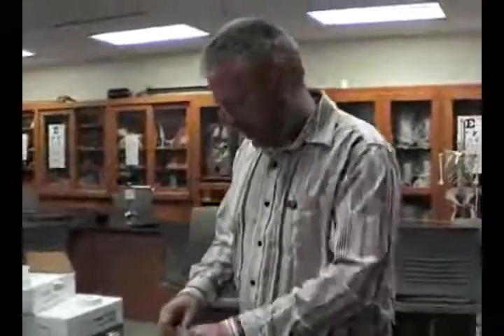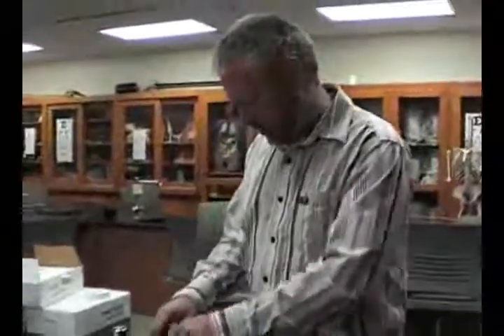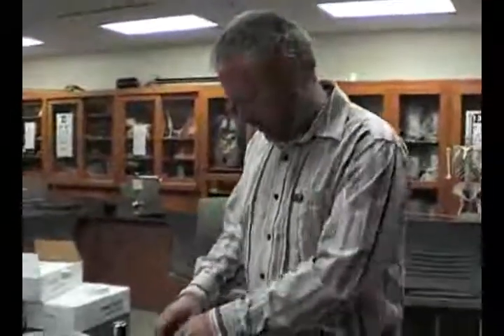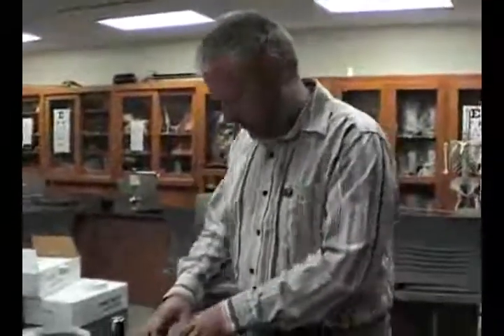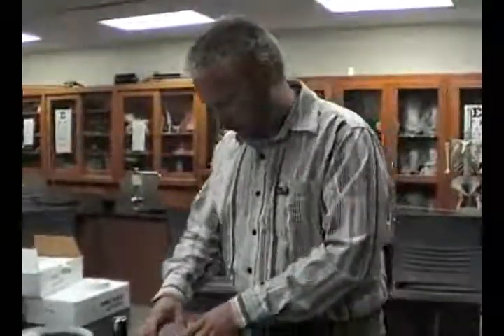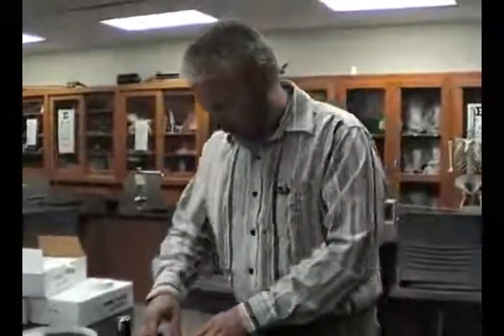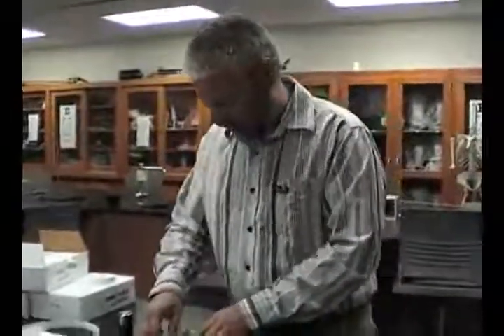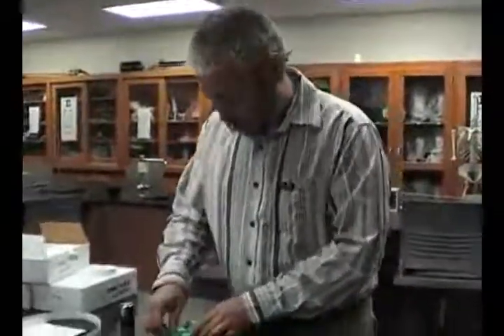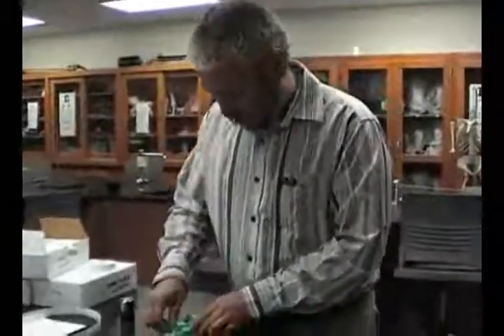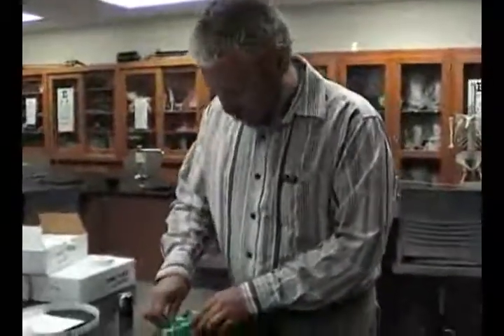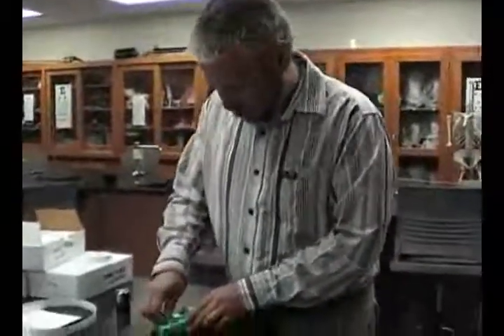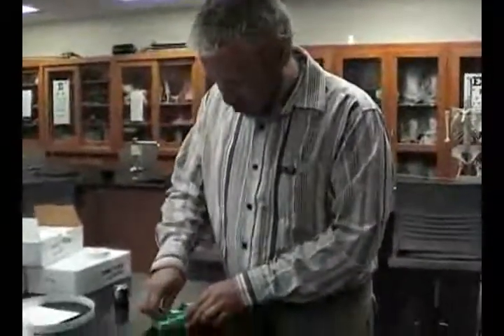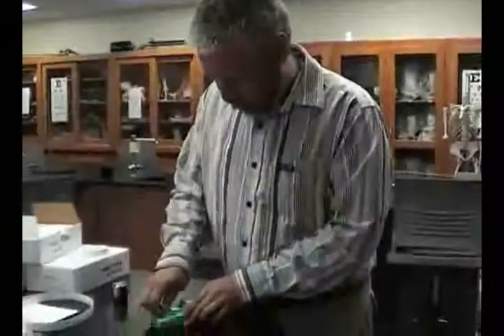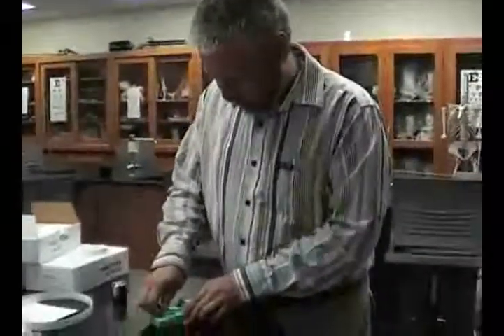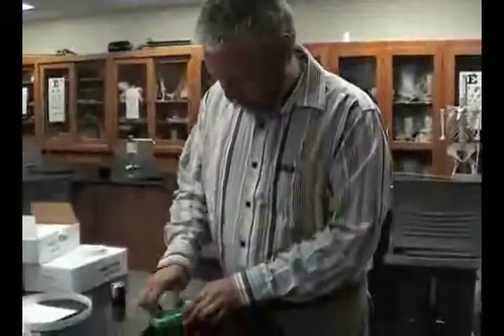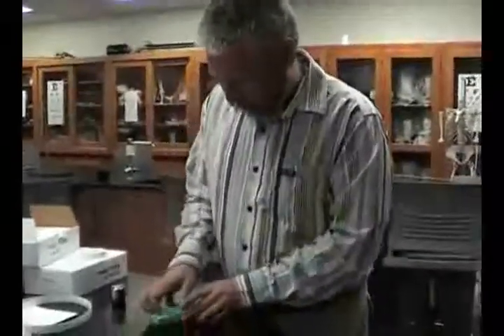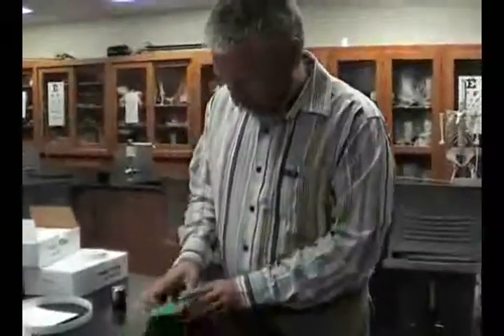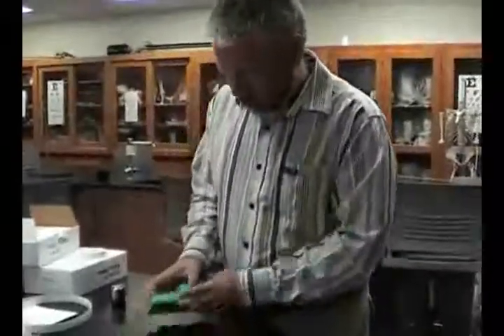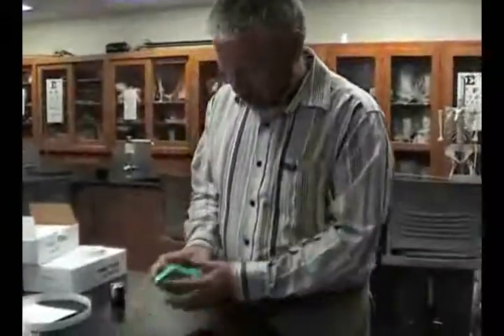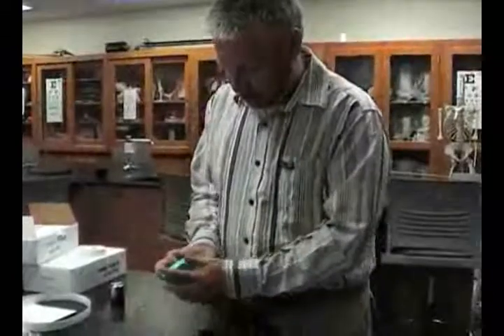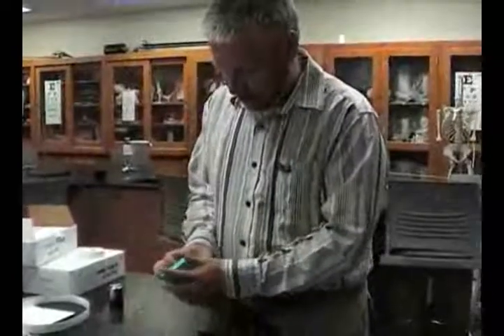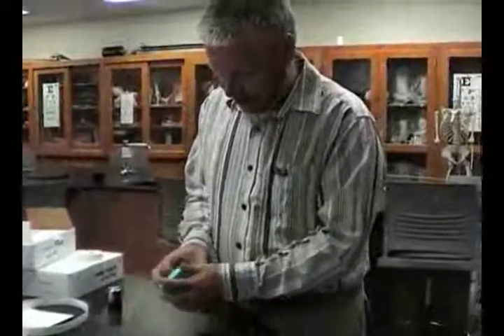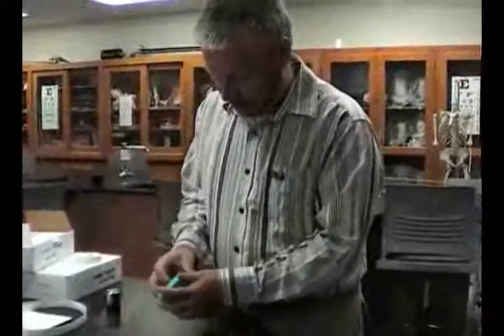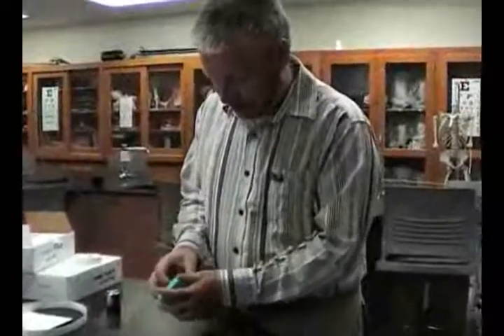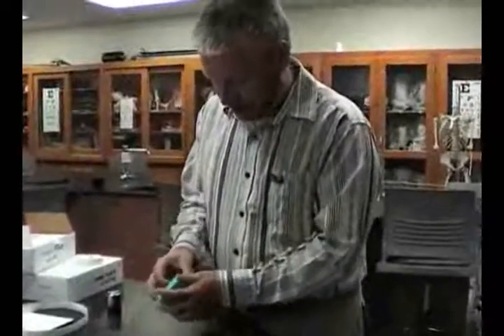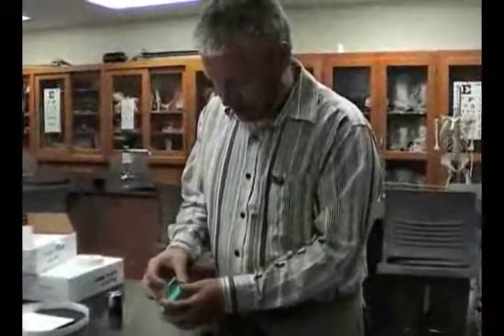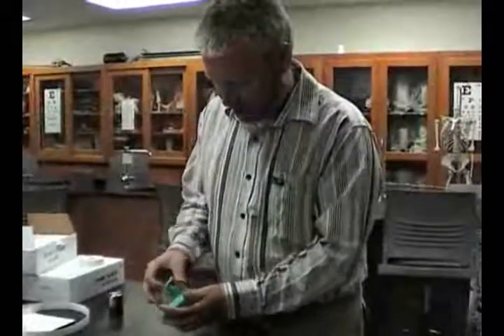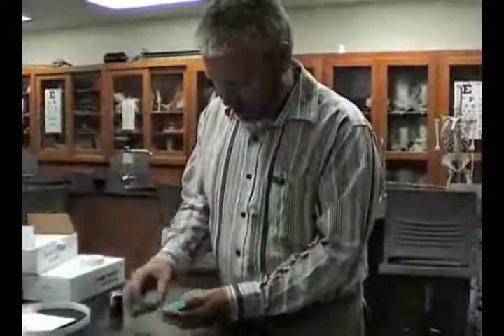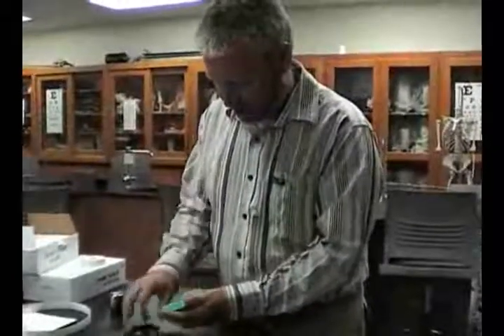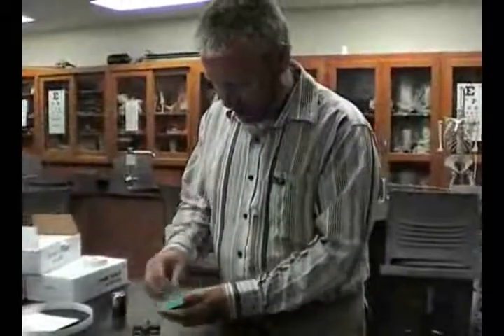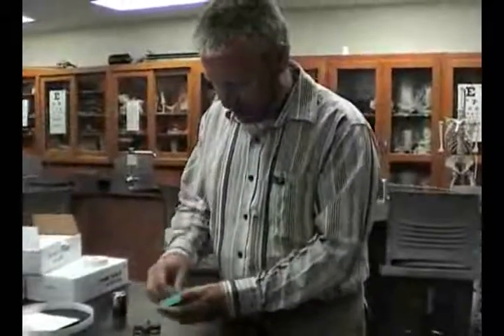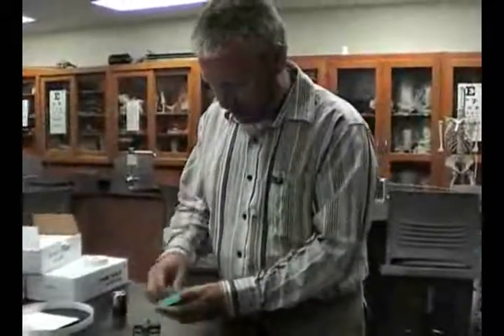This is lab 2.2, acceleration due to gravity, and this is the spark timer unit.